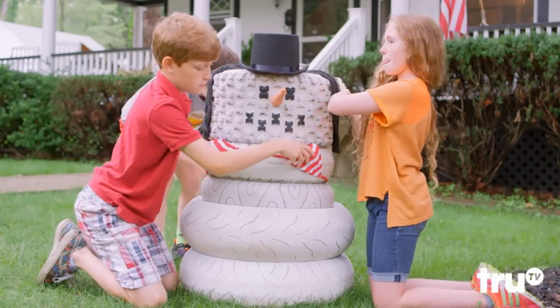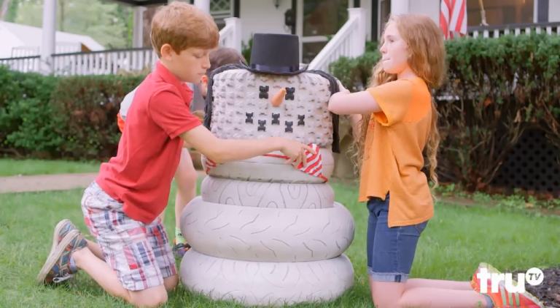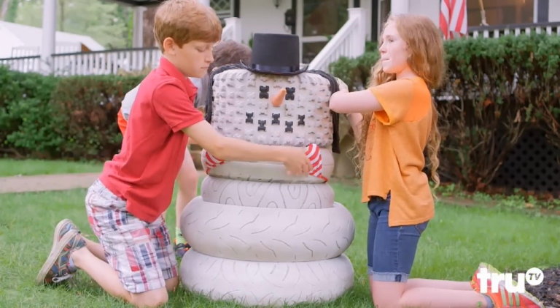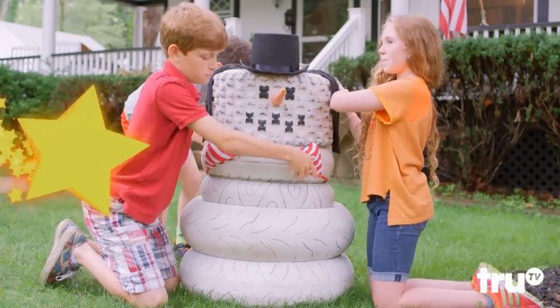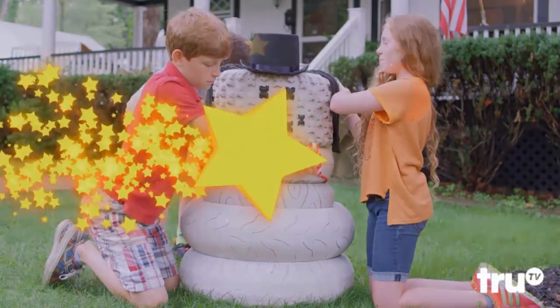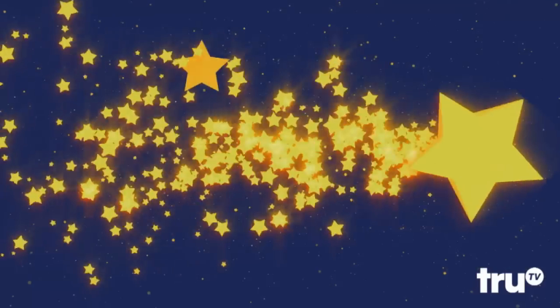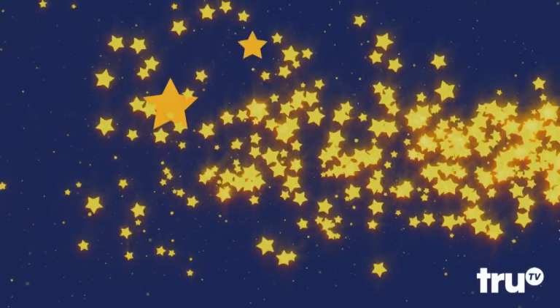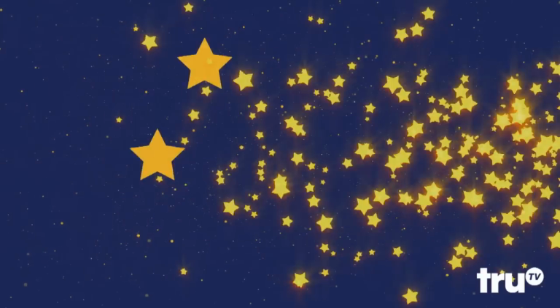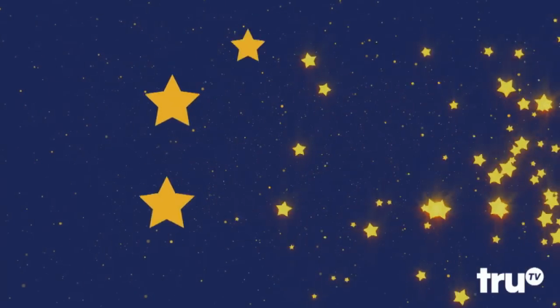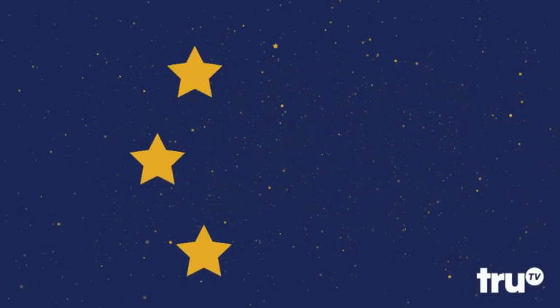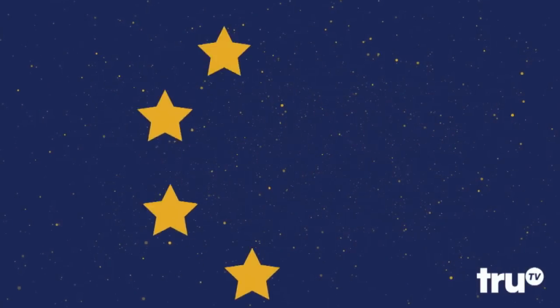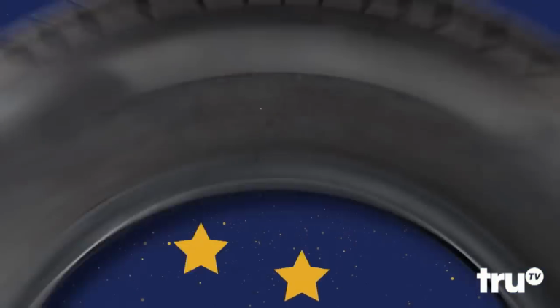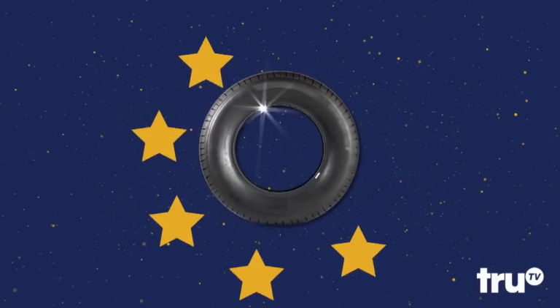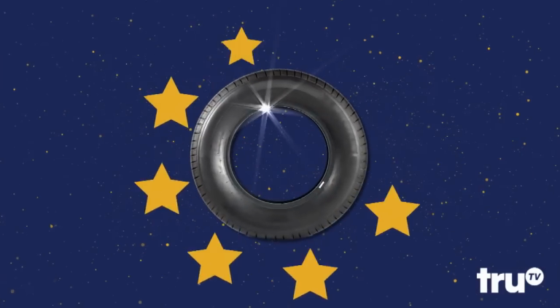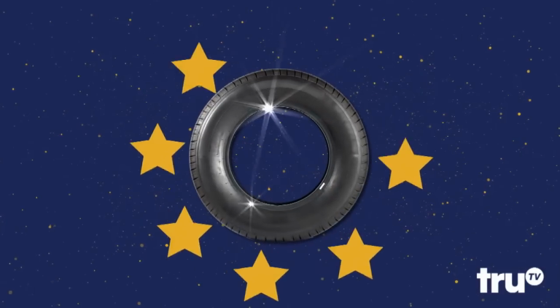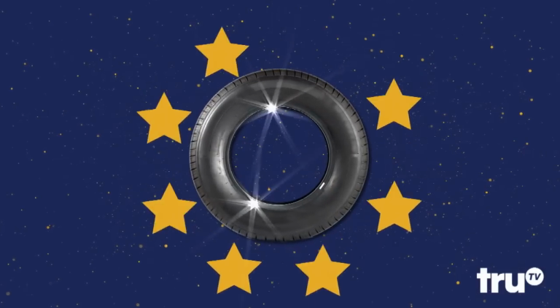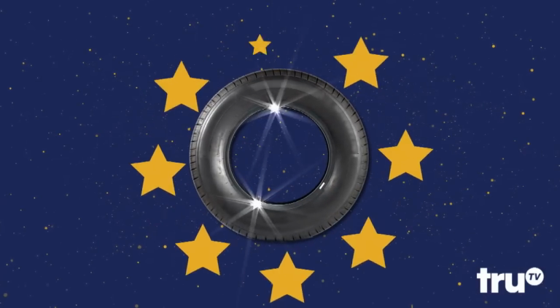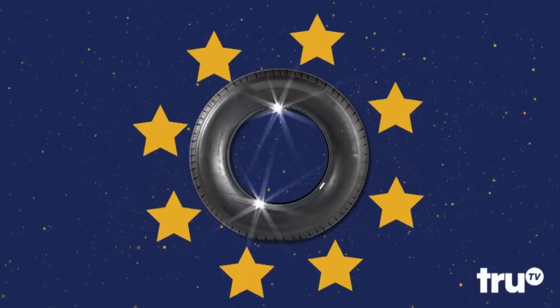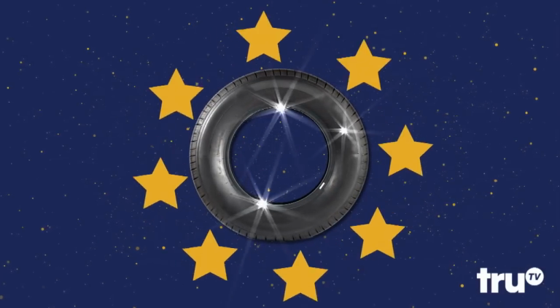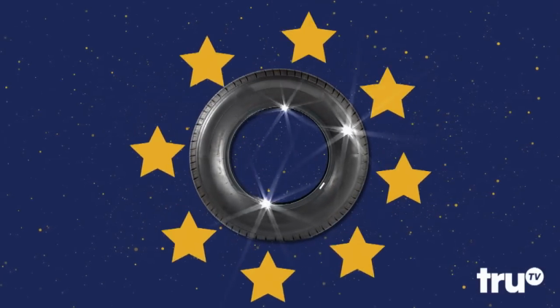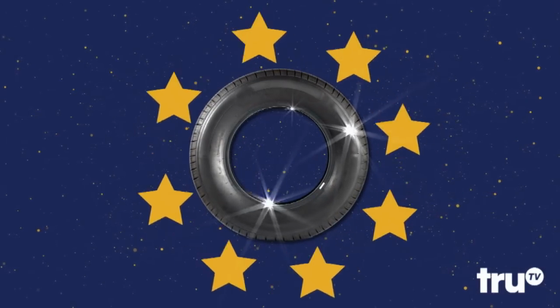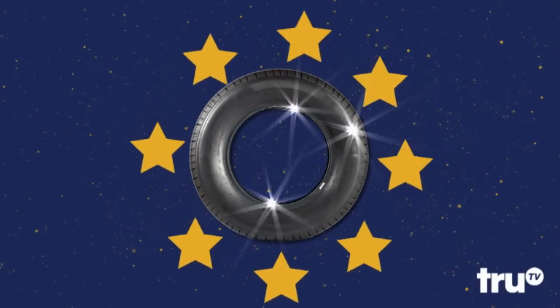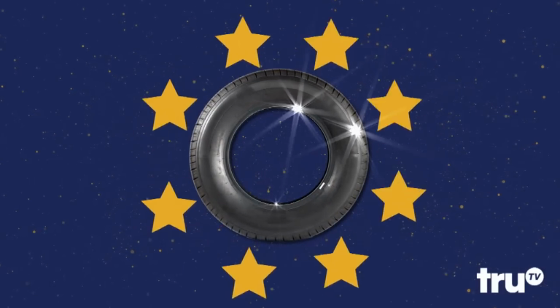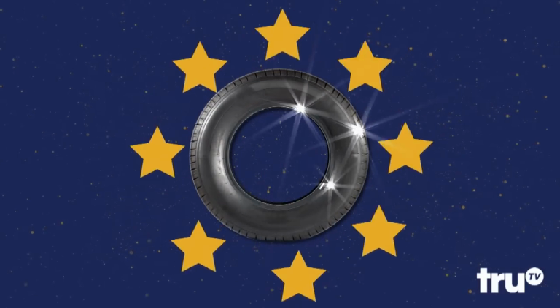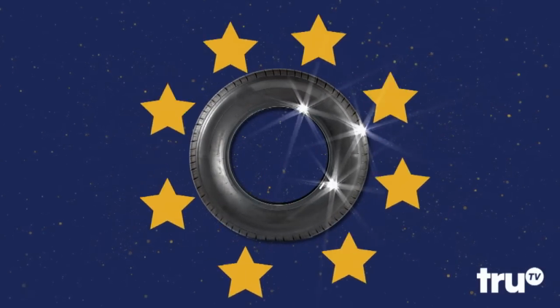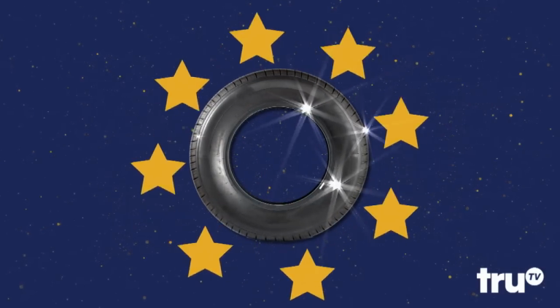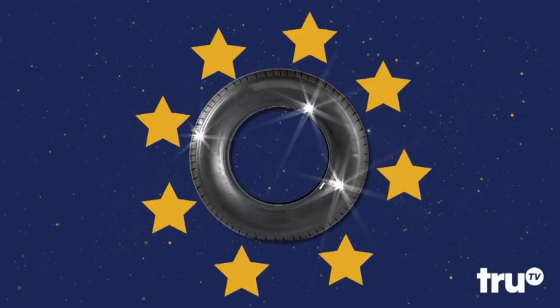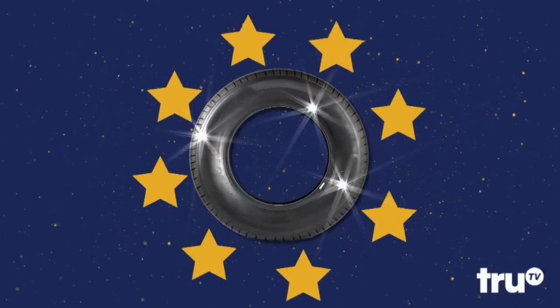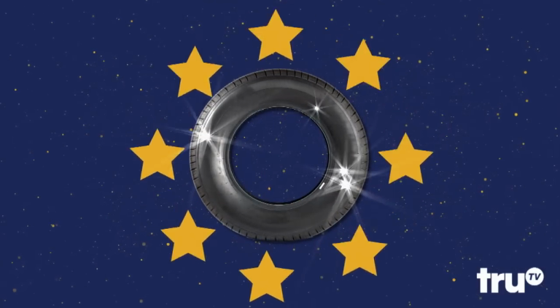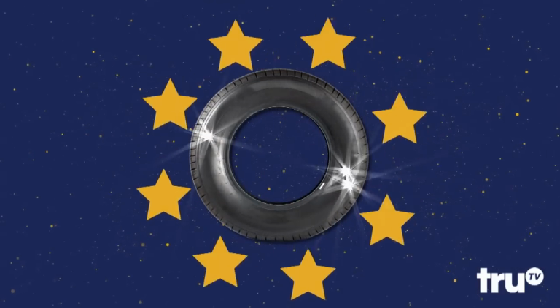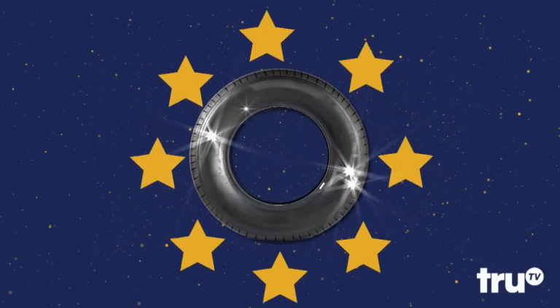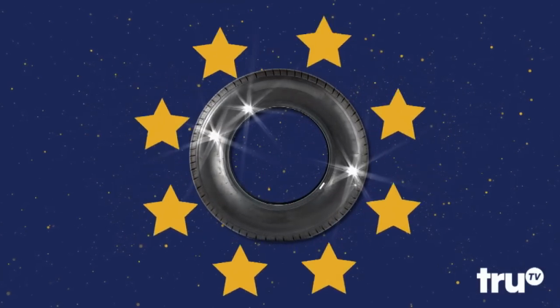All-Star! Oh, tire — you've driven off the road and into our hearts. Welcome to the All-Star Club.